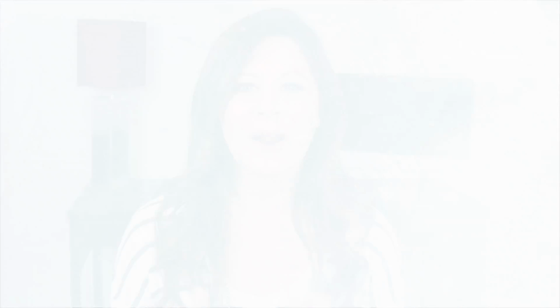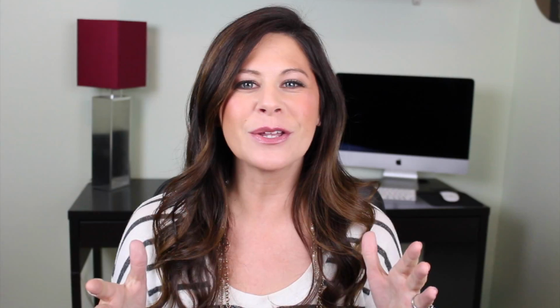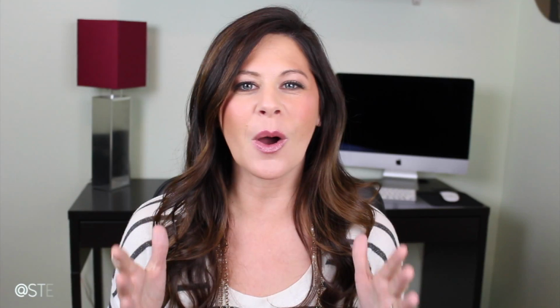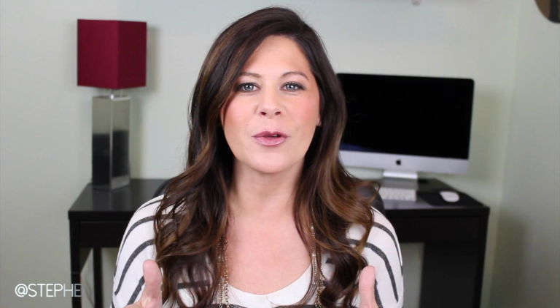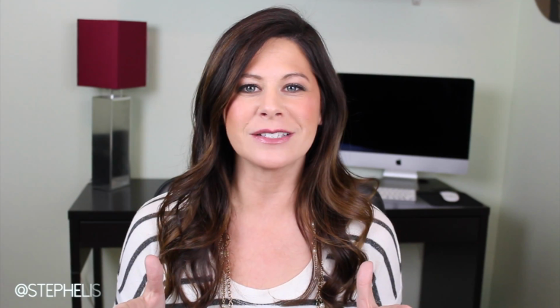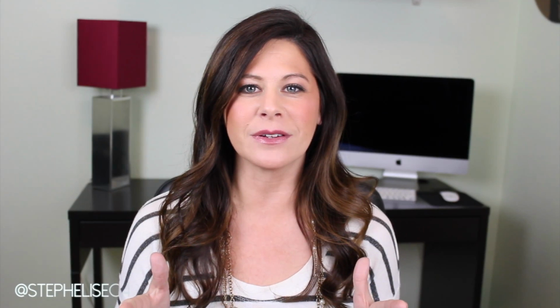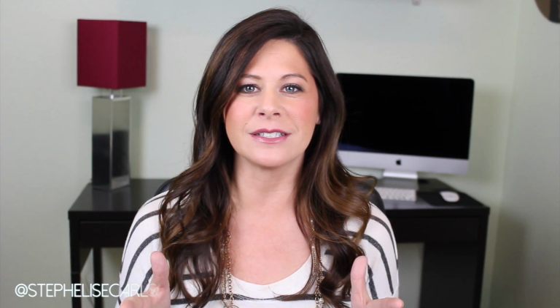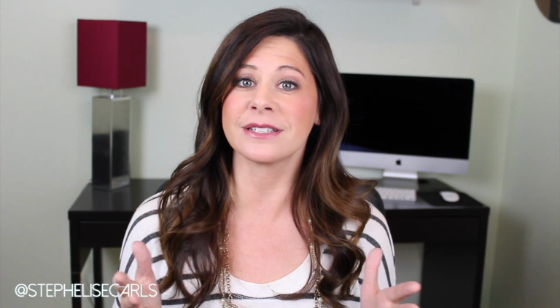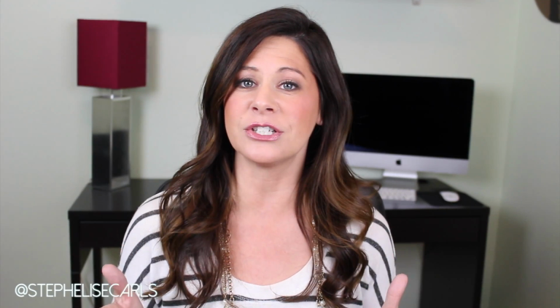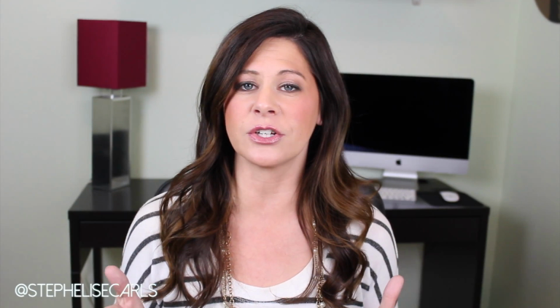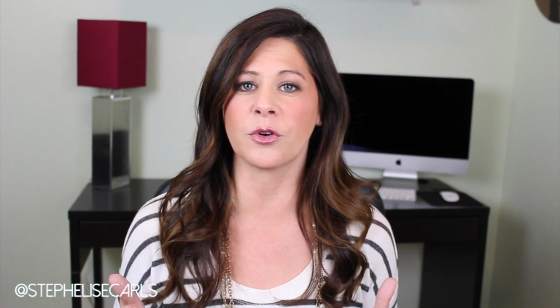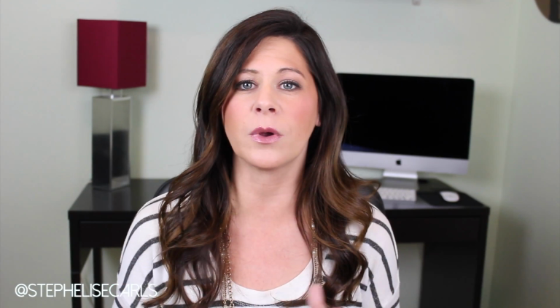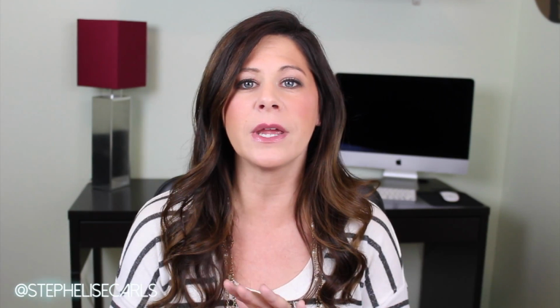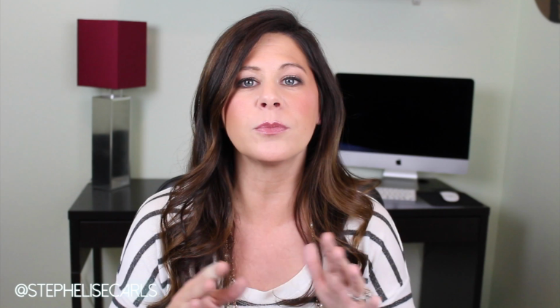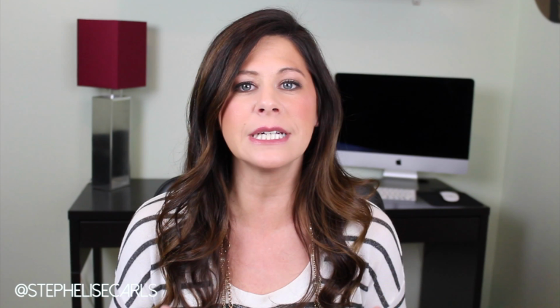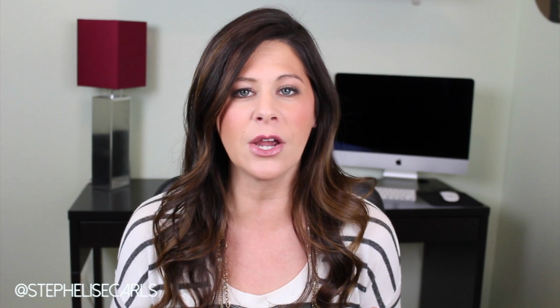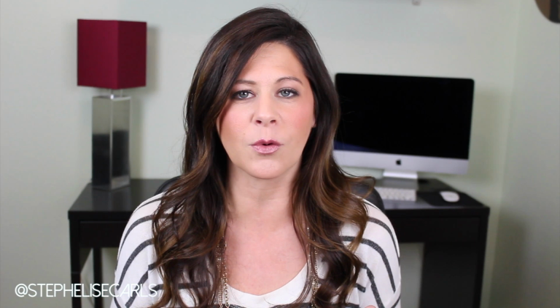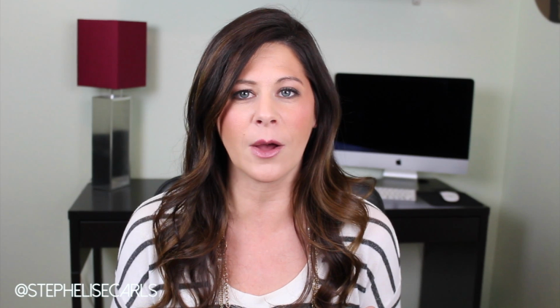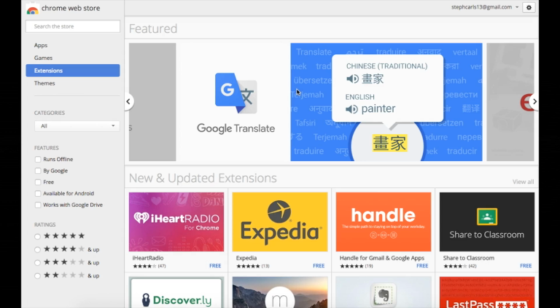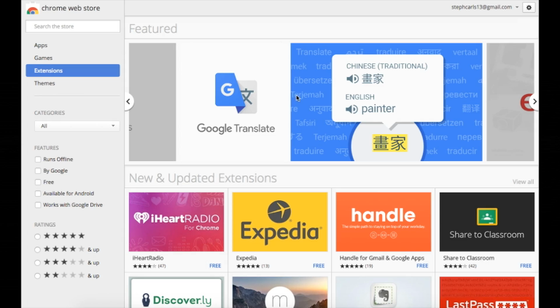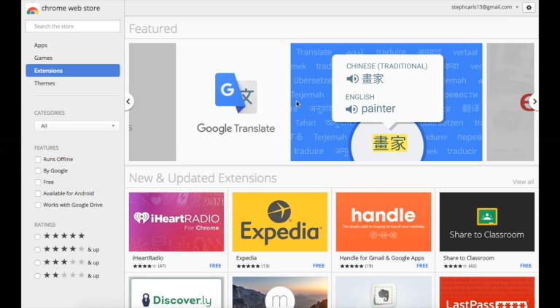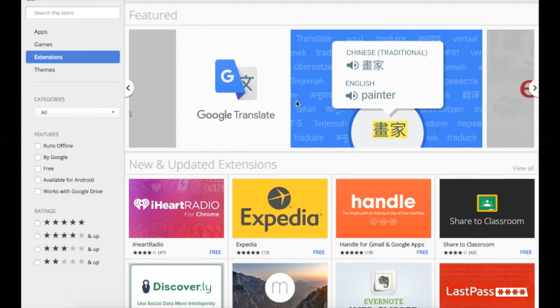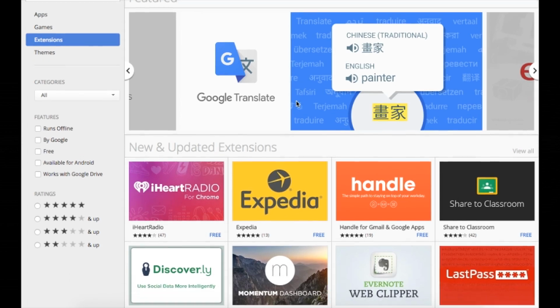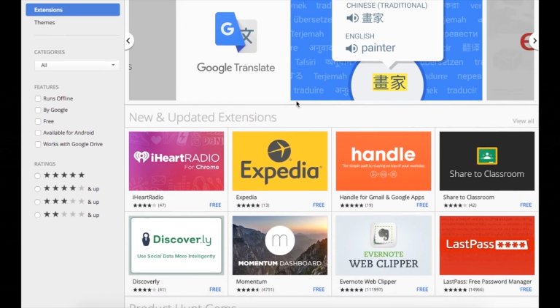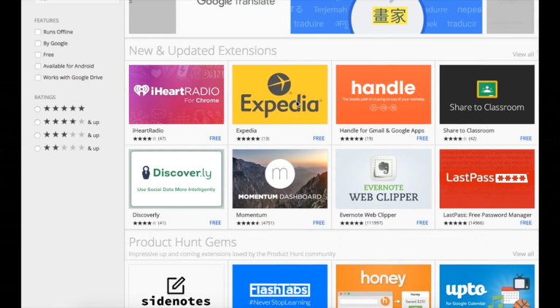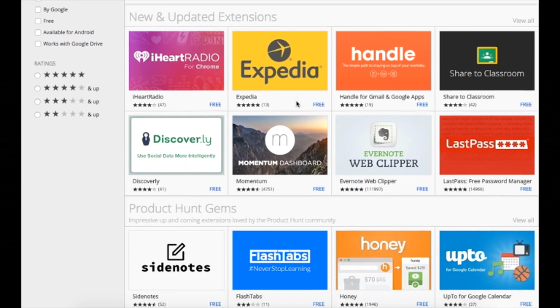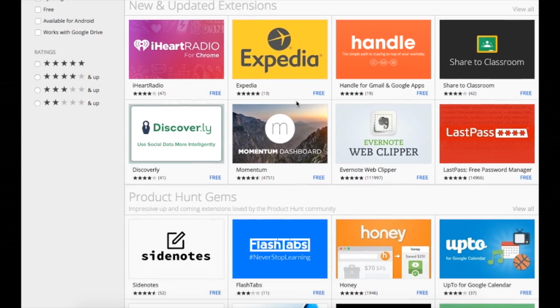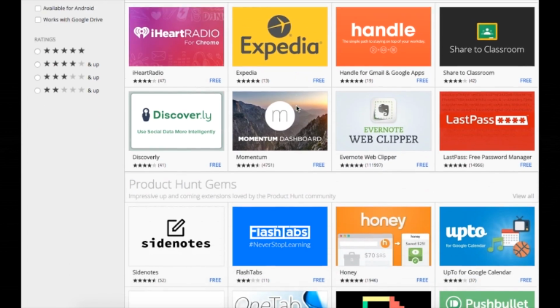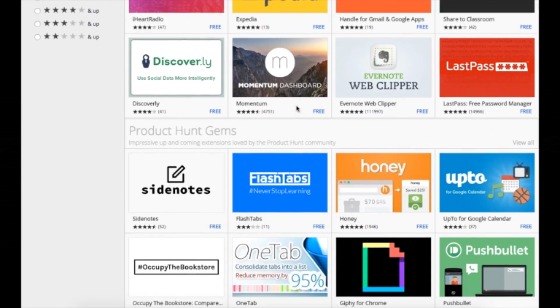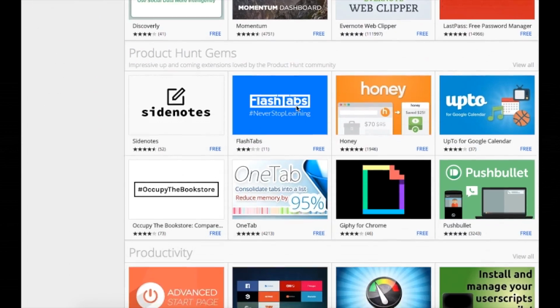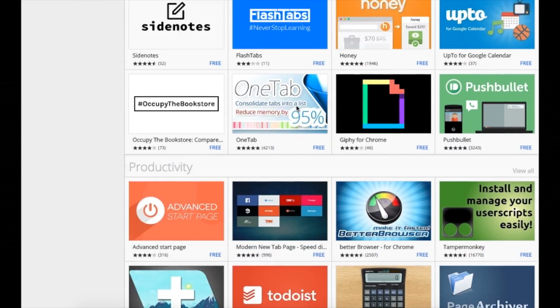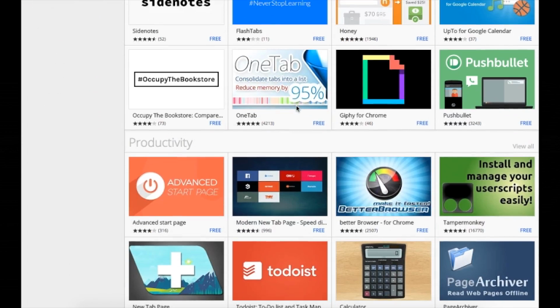Browsing through all the possibilities of extensions in Chrome can be completely overwhelming, but there are some really great ones in there, especially for productivity.